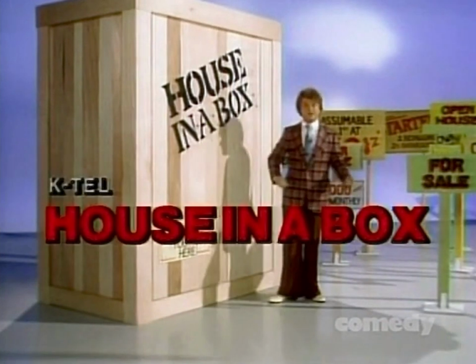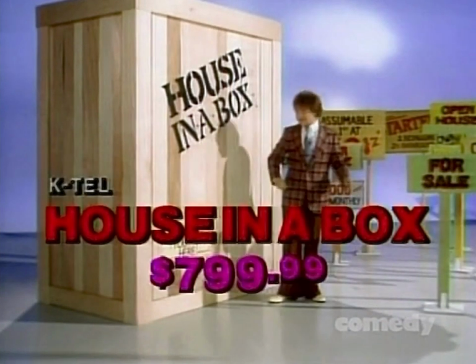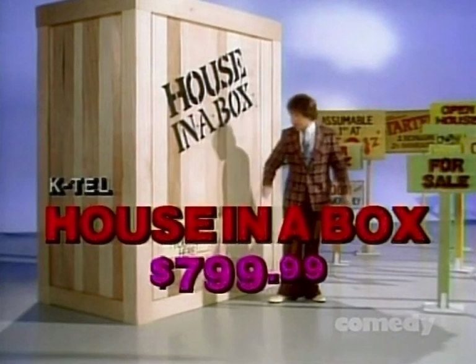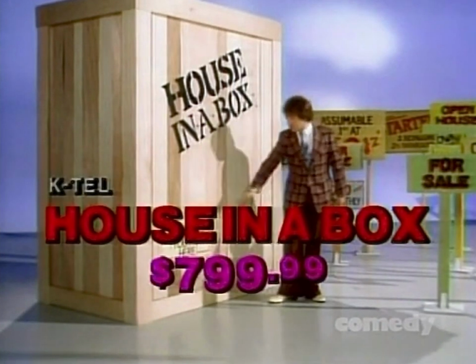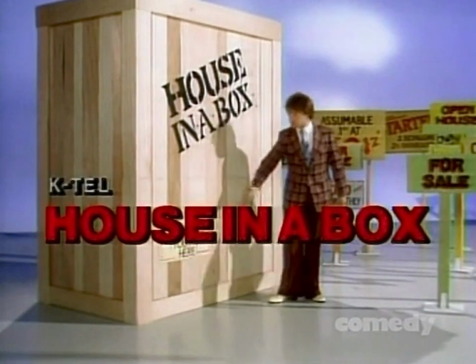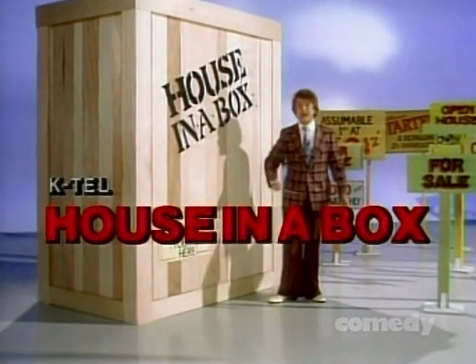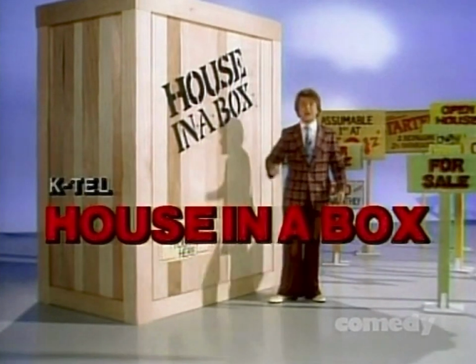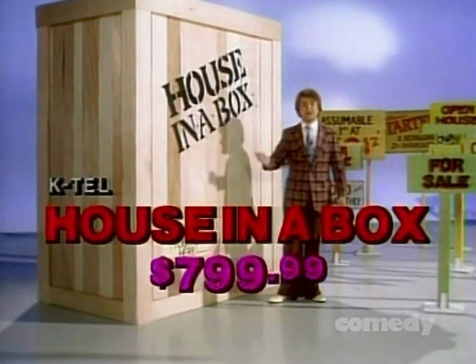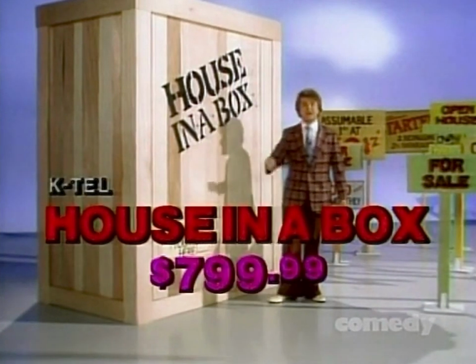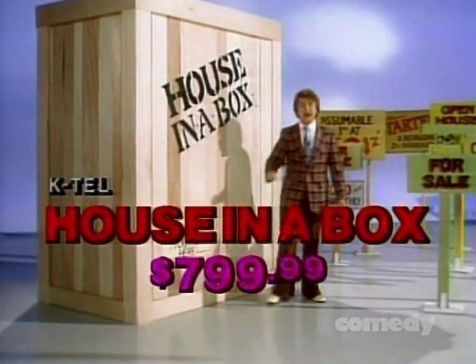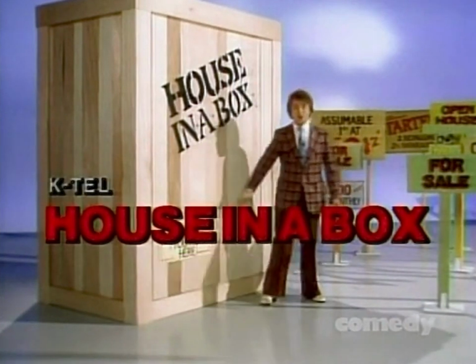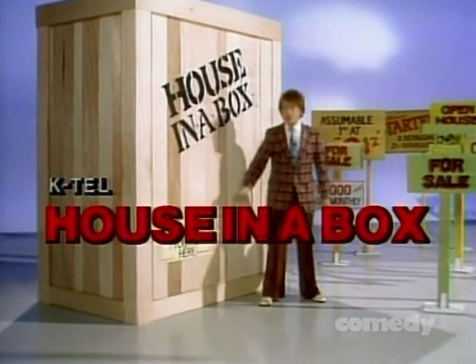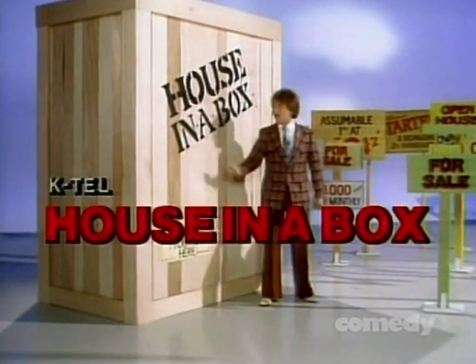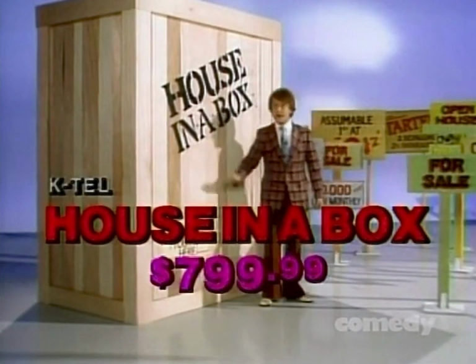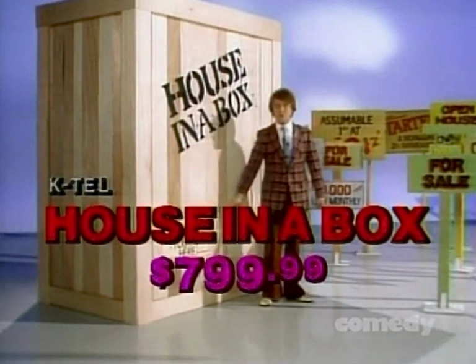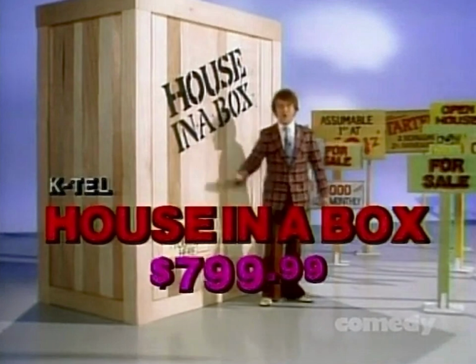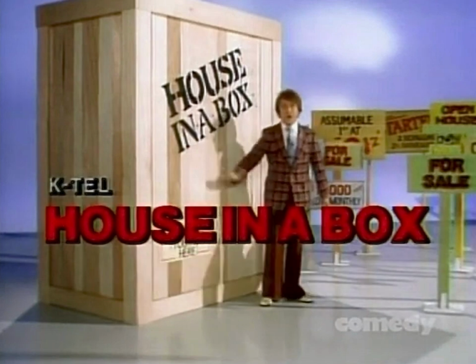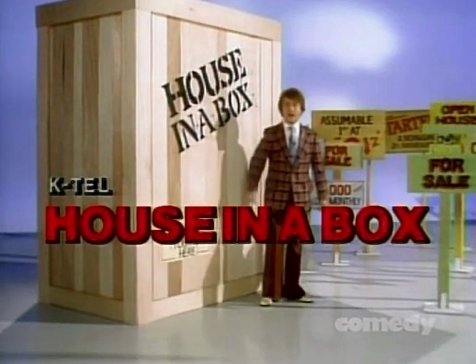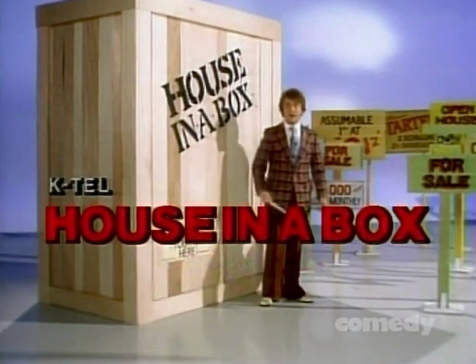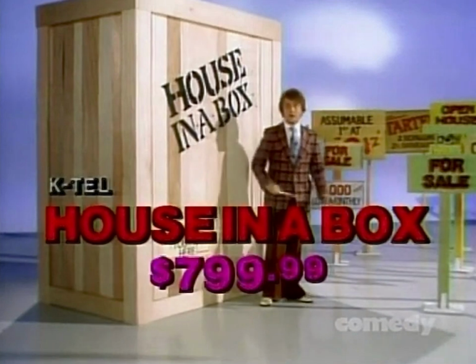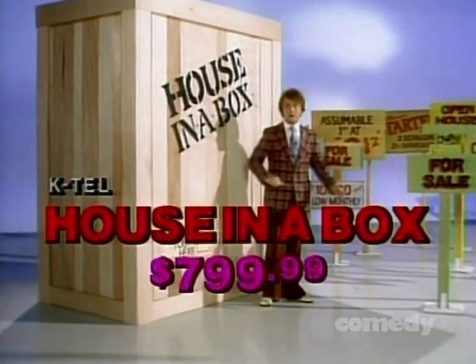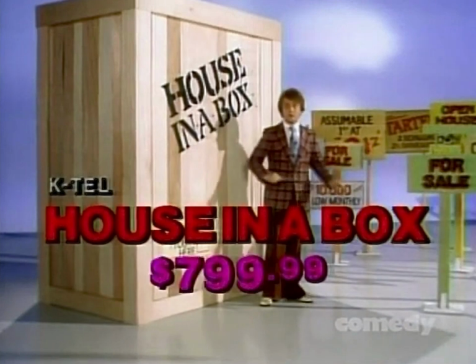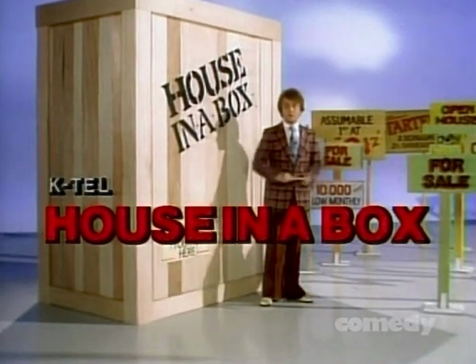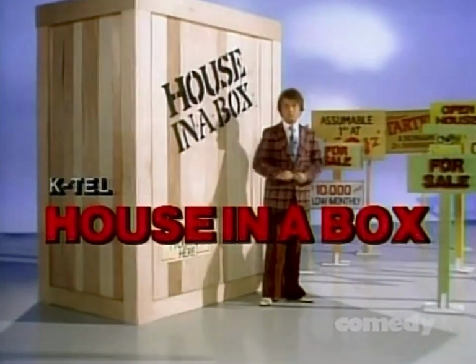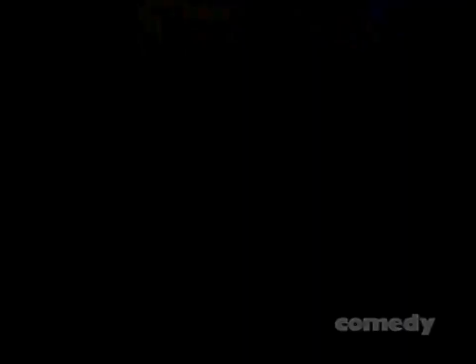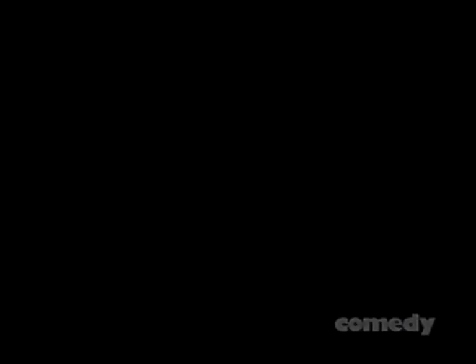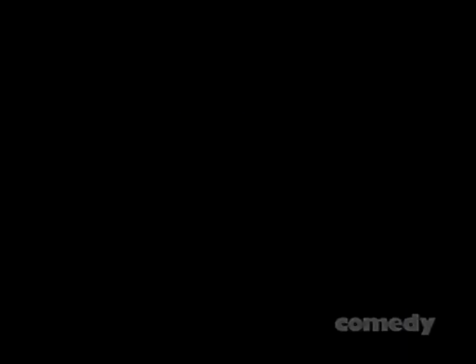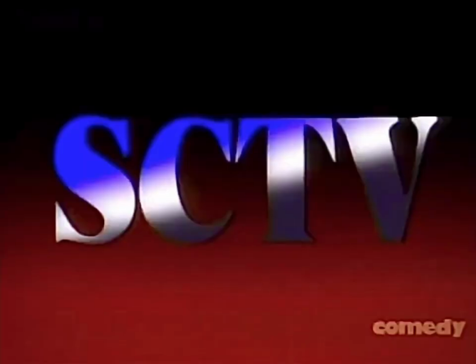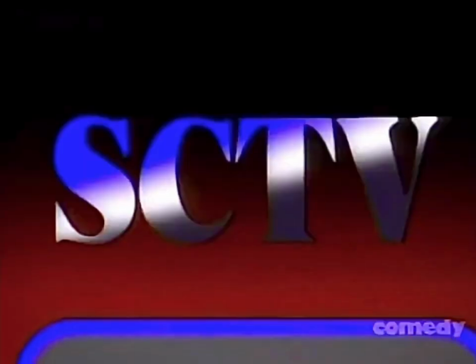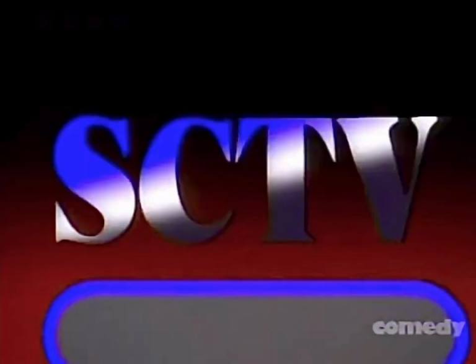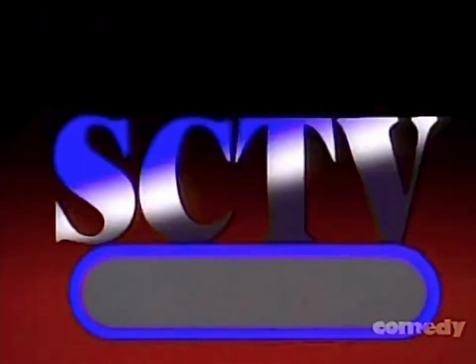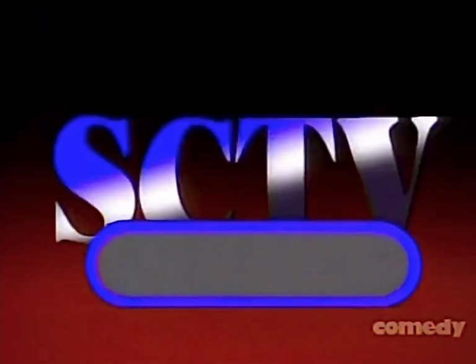Send today. Put your name here. Send now. Move, hurry, move, hurry. Come on.